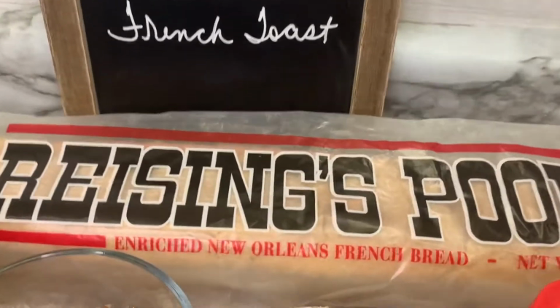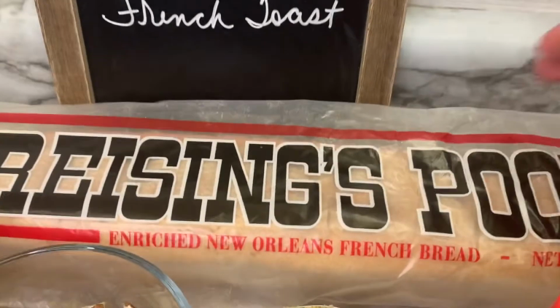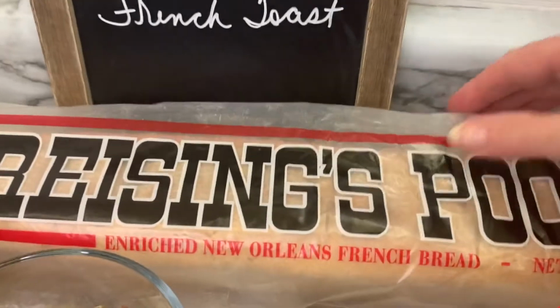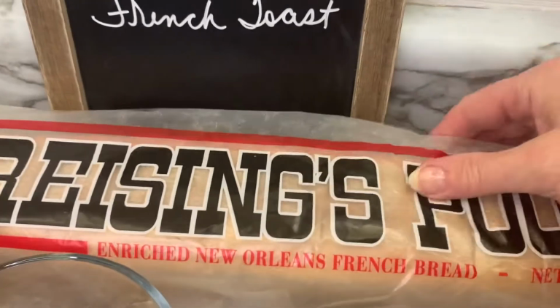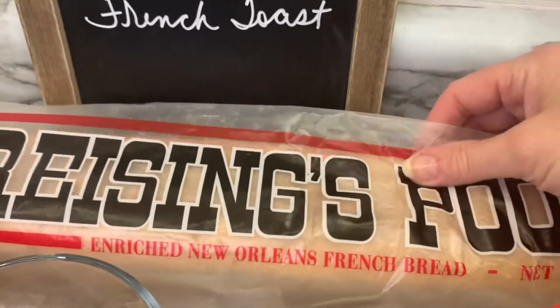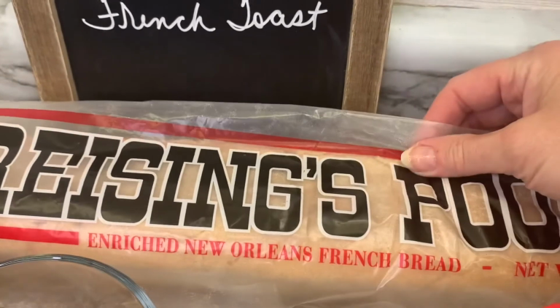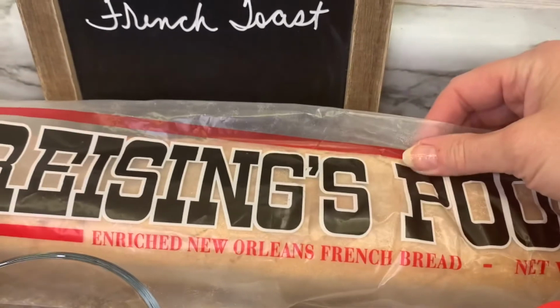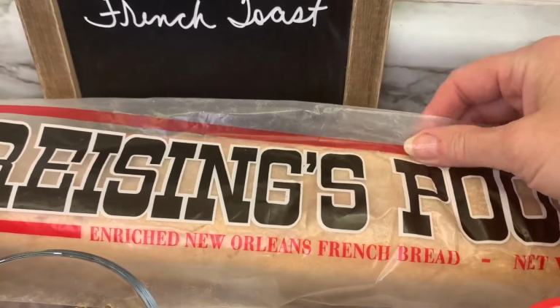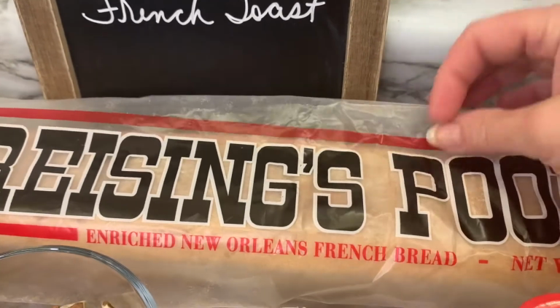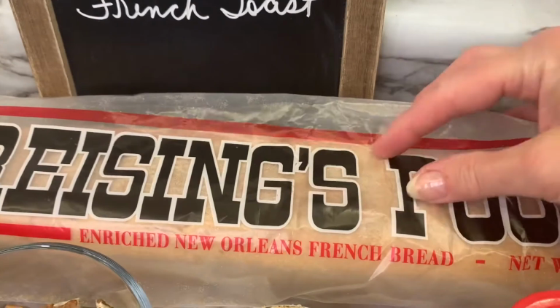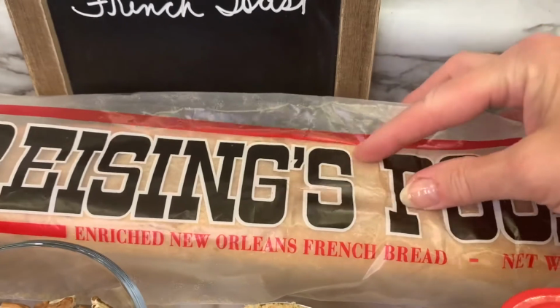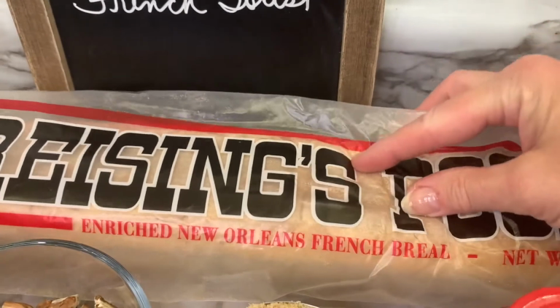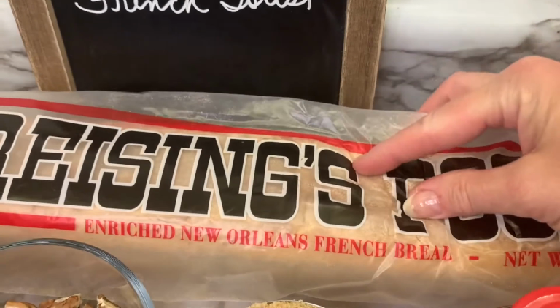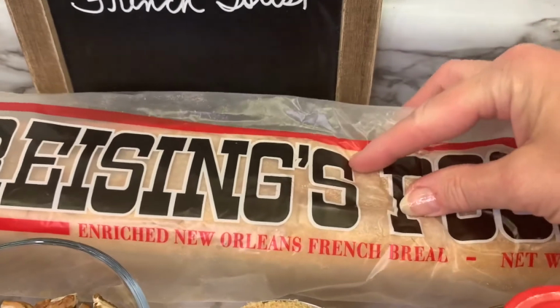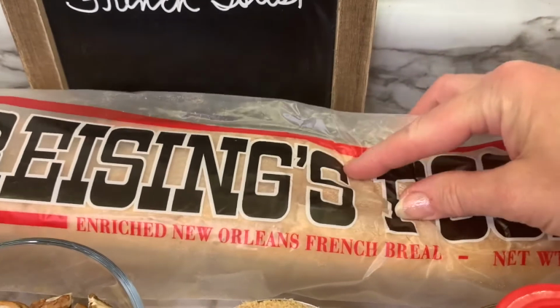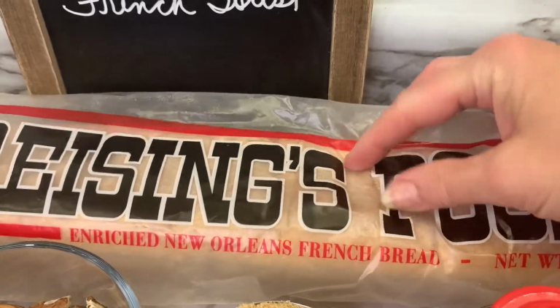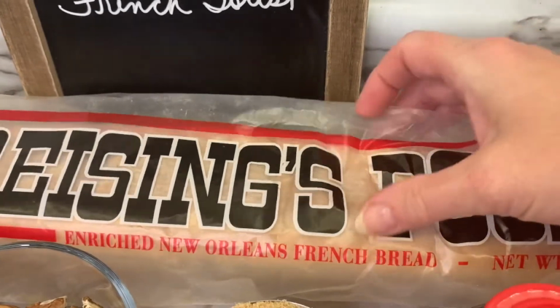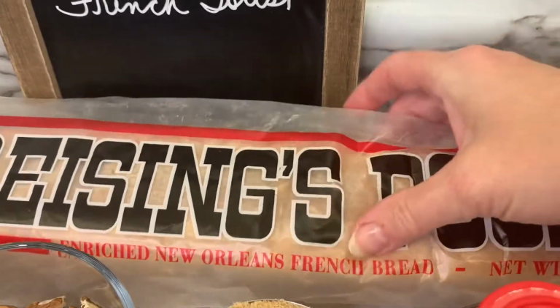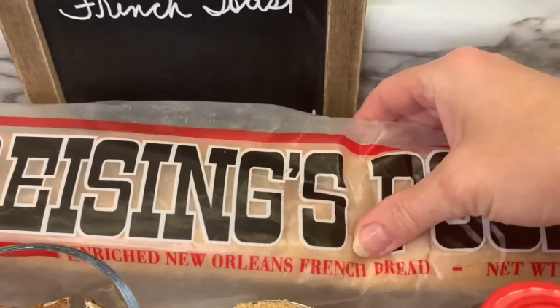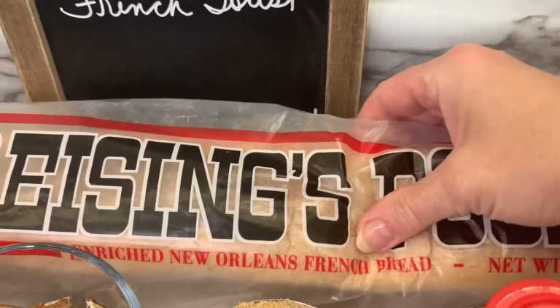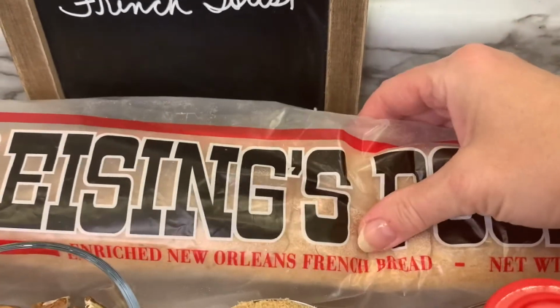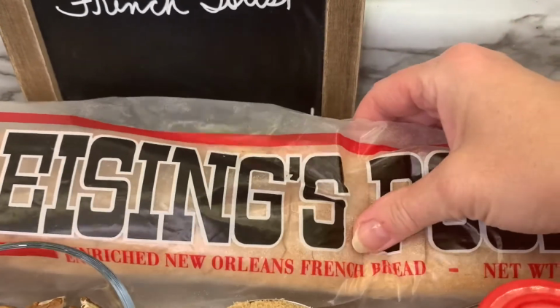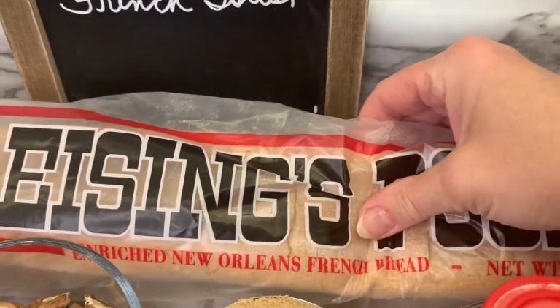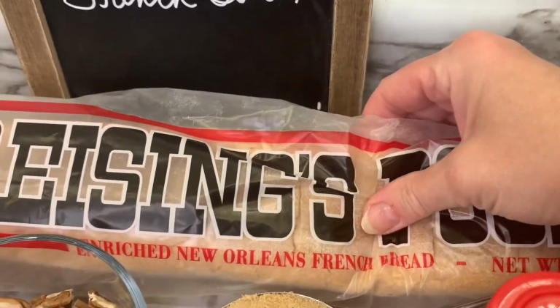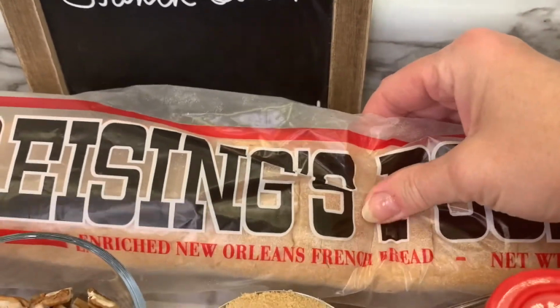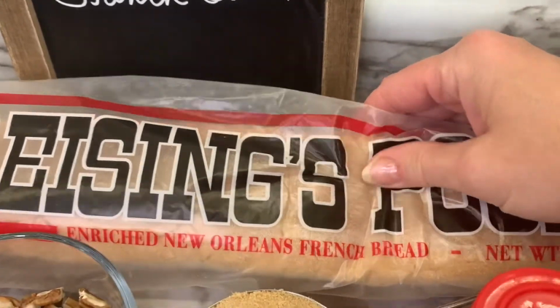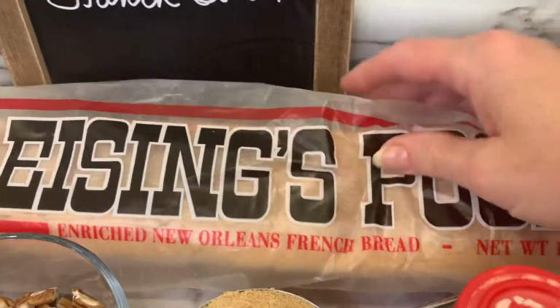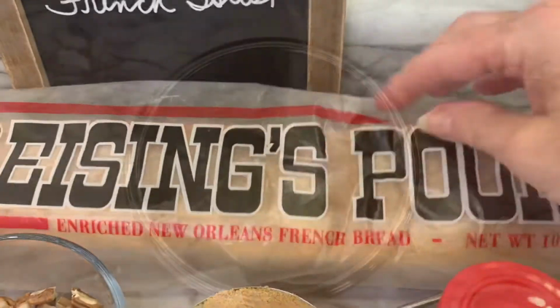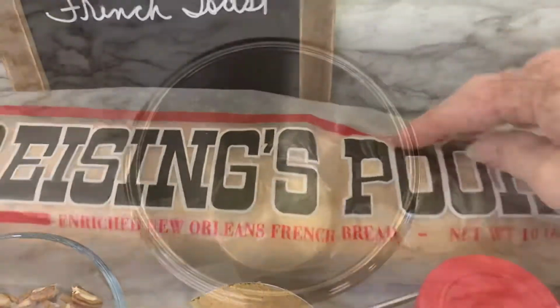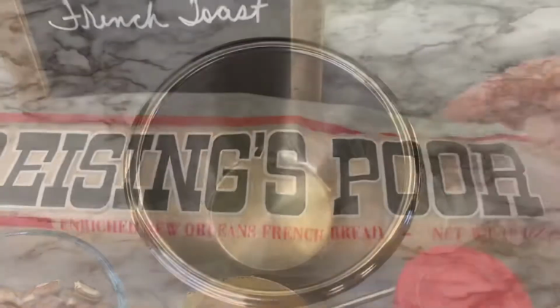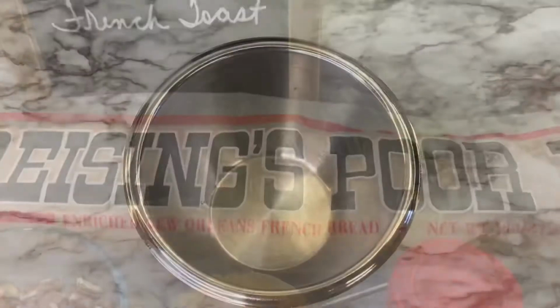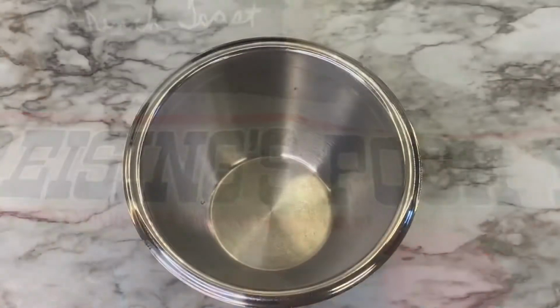You want to choose a French bread that has a soft crust, so that it's easier to cut.